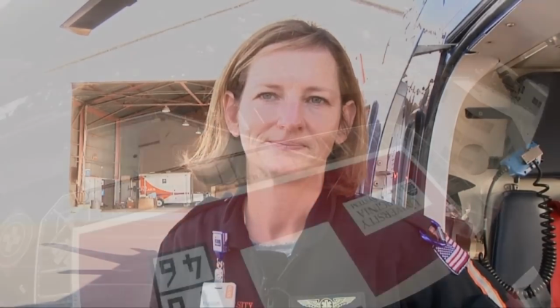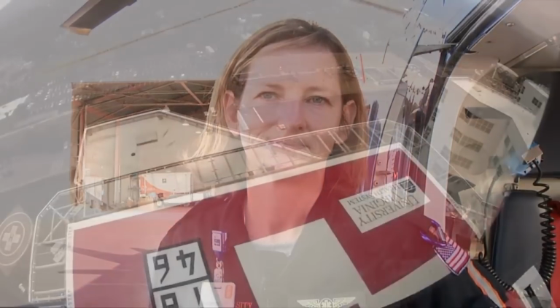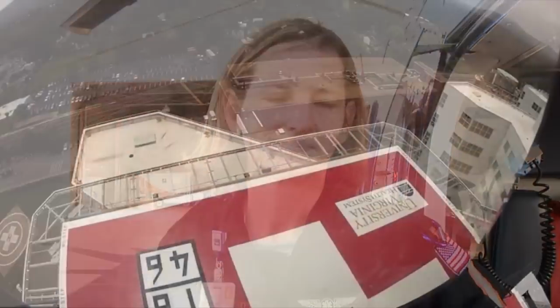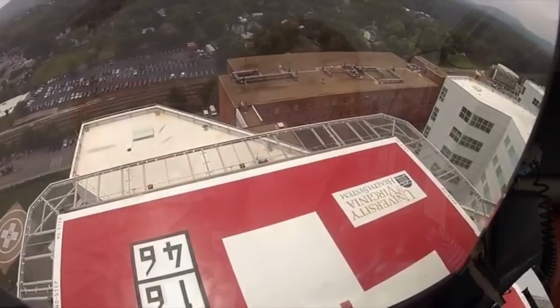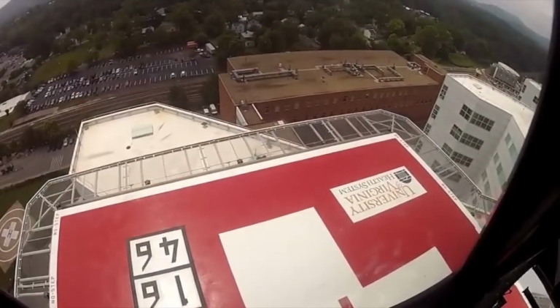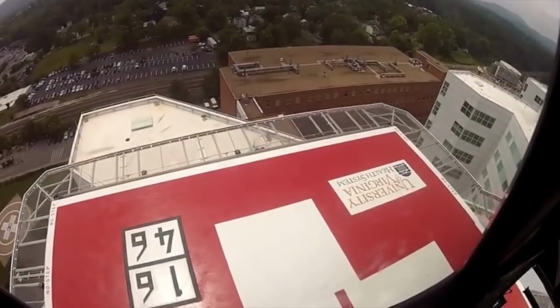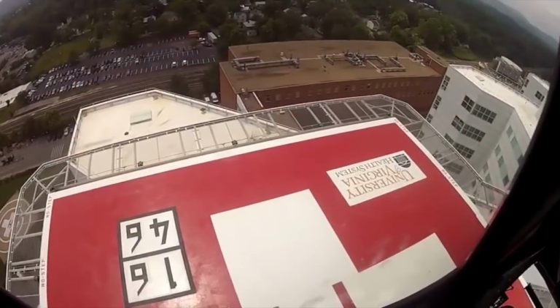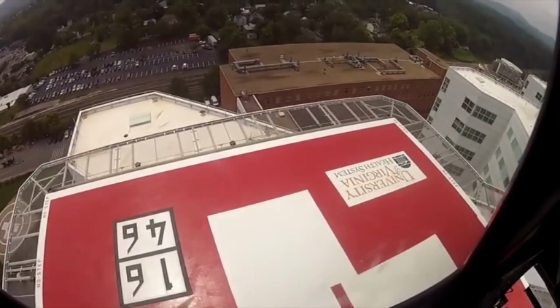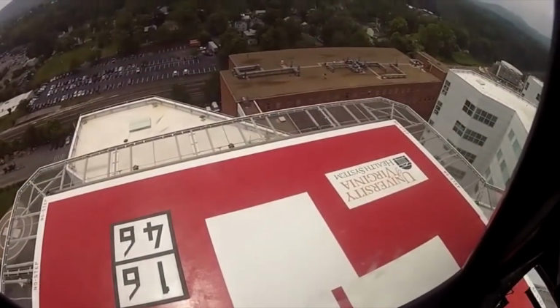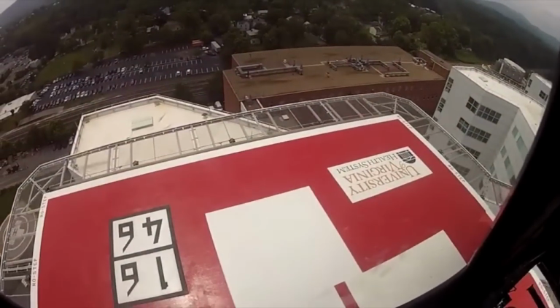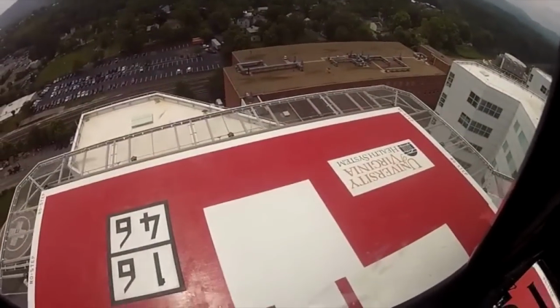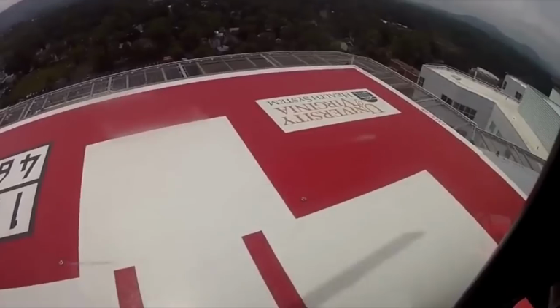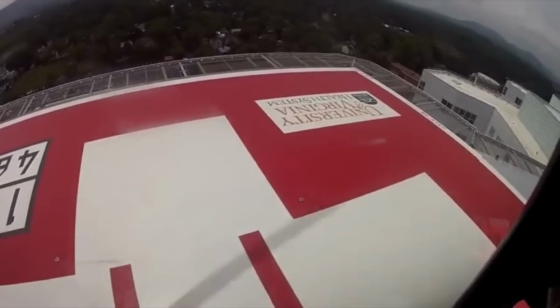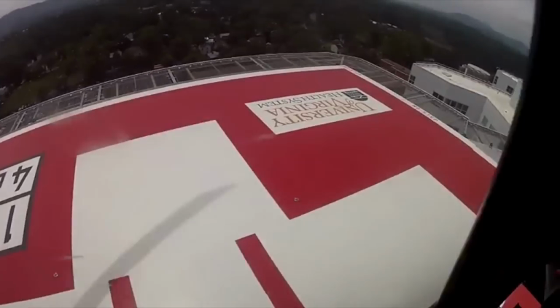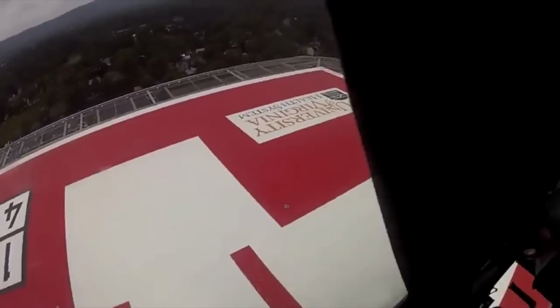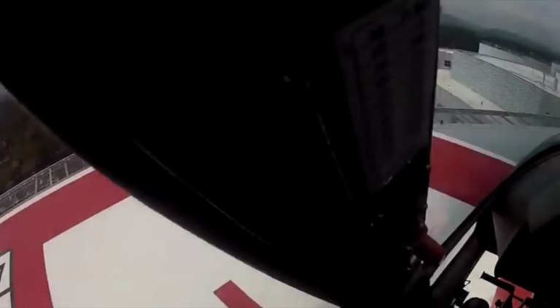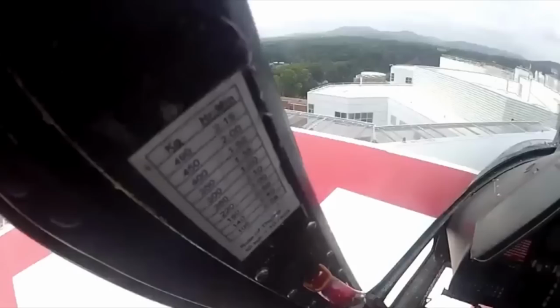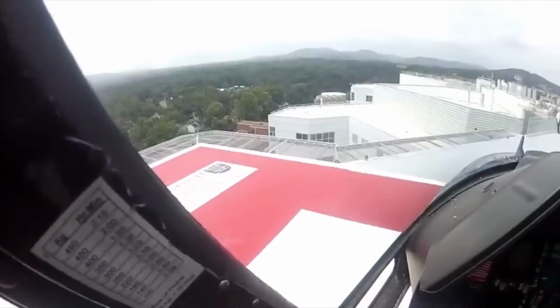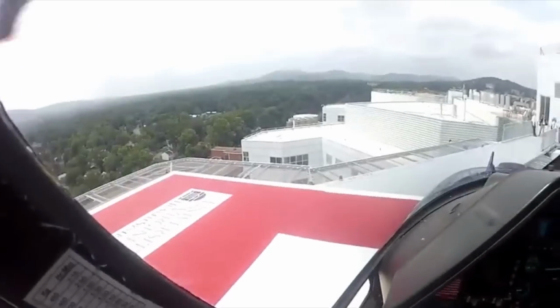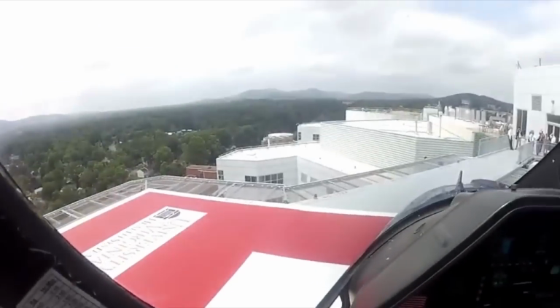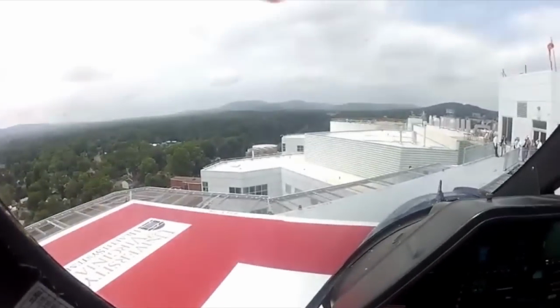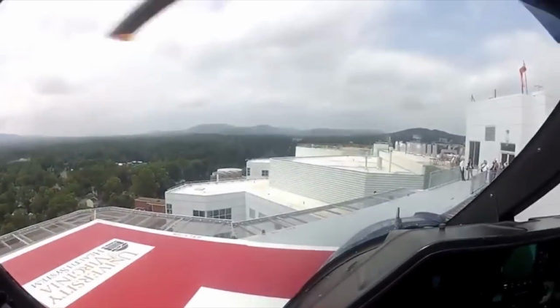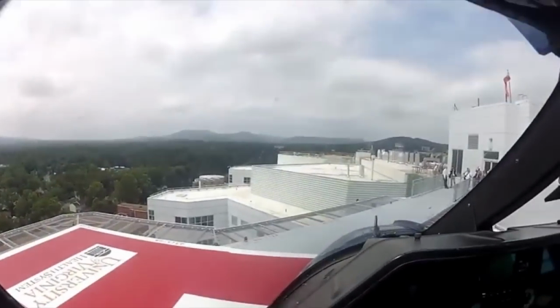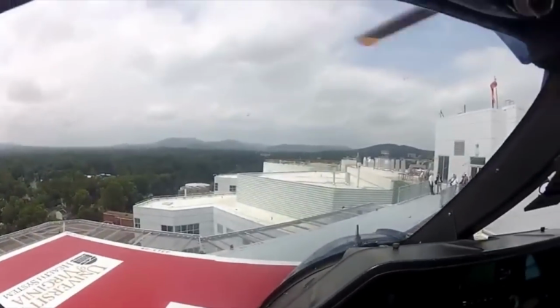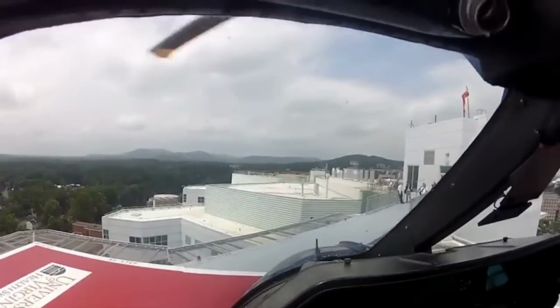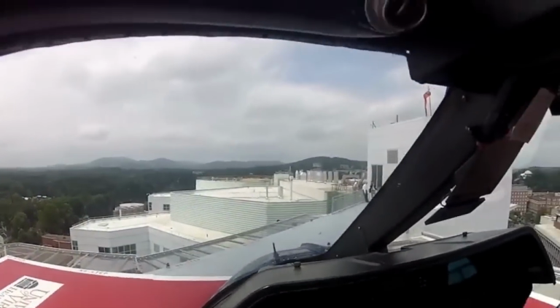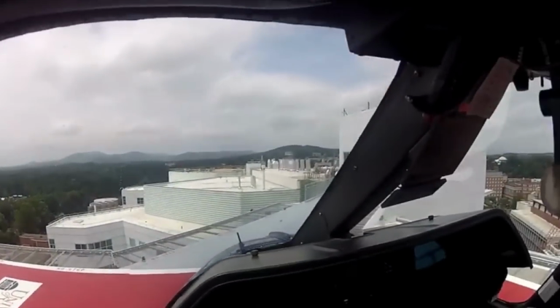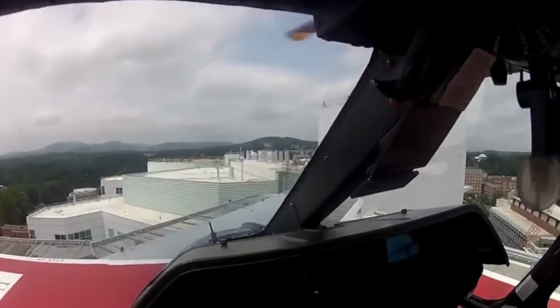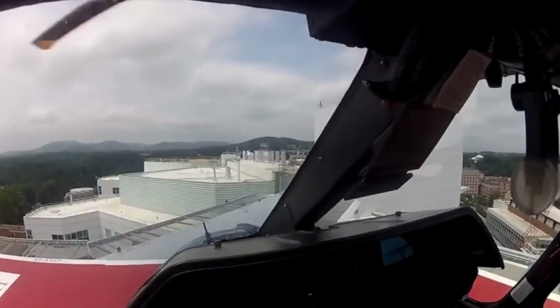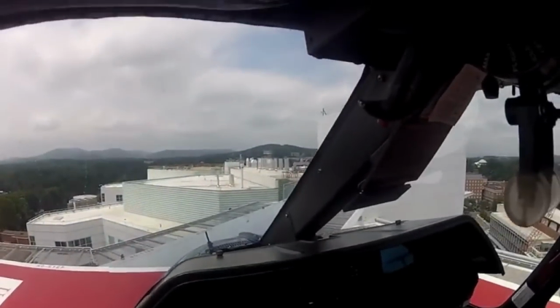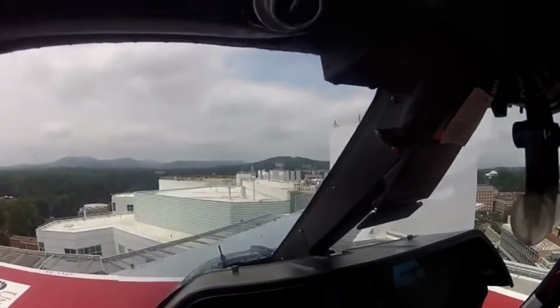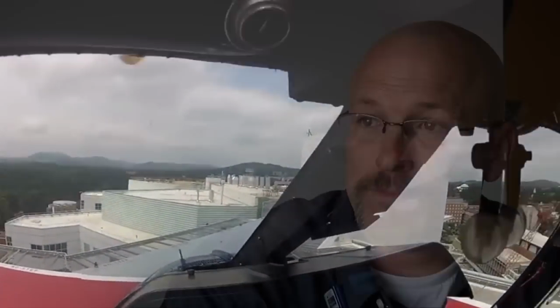We can land on the rooftop and we can get them into the cath lab, we can get them into the trauma bay in our relative privacy.